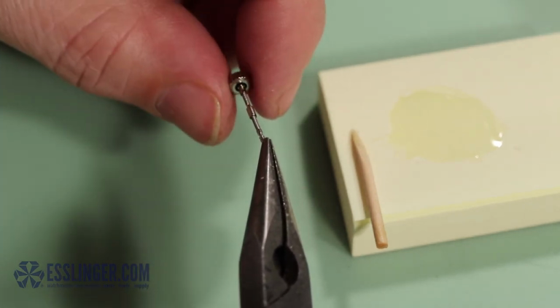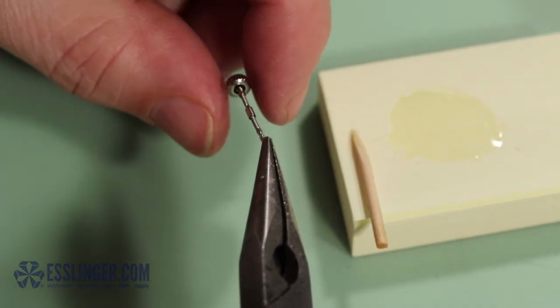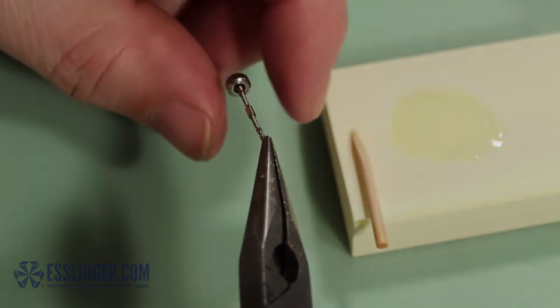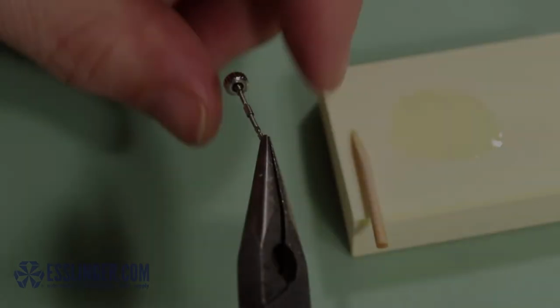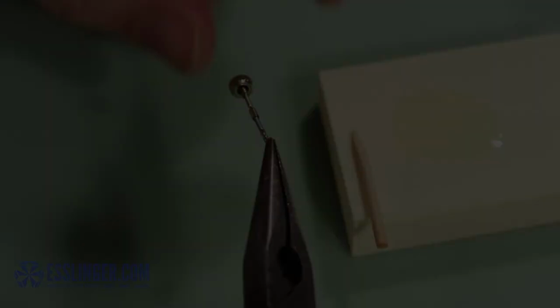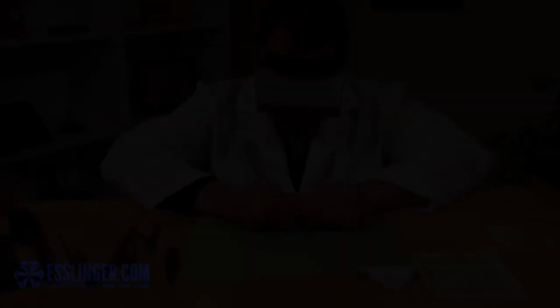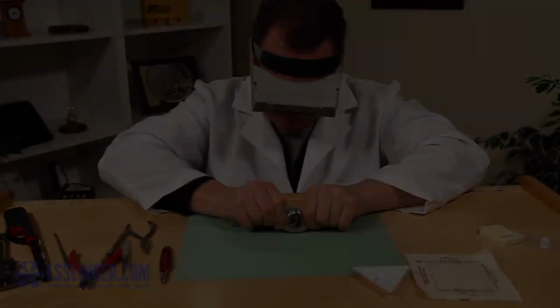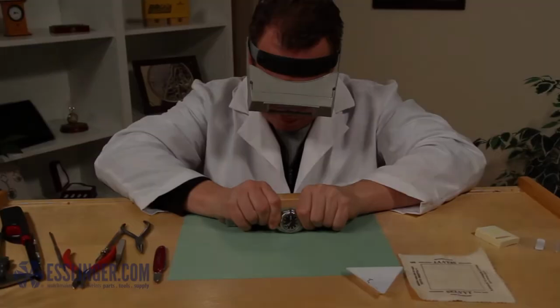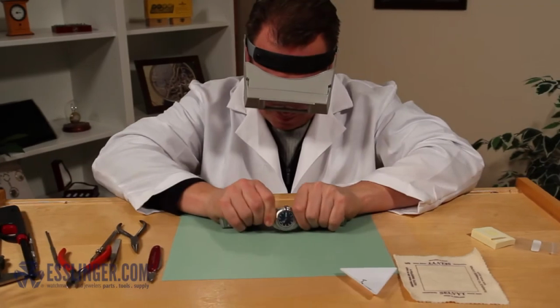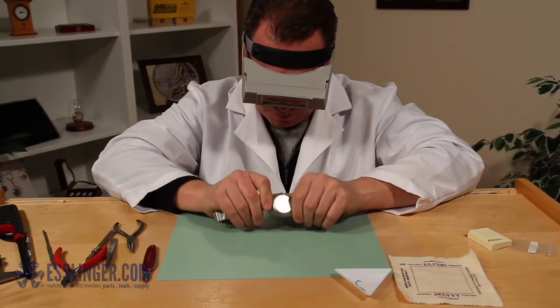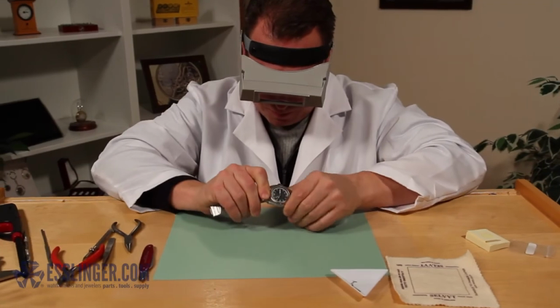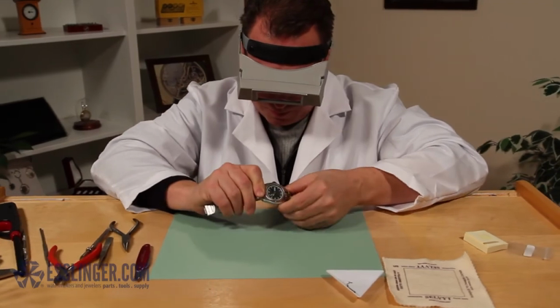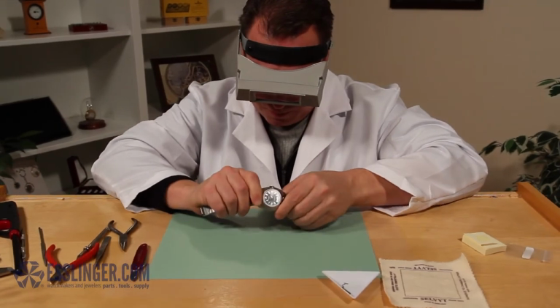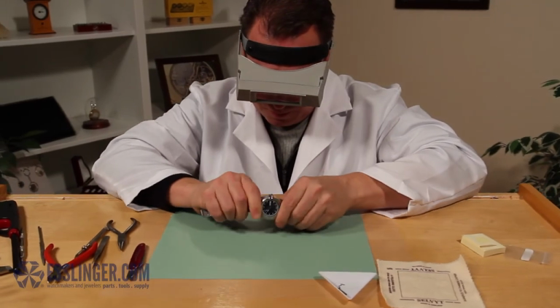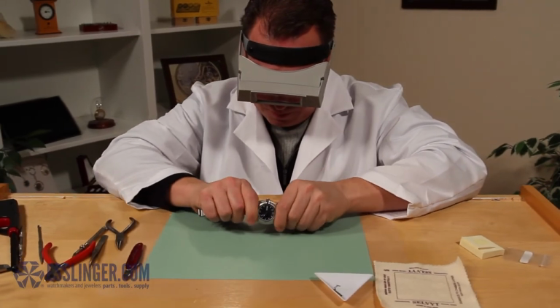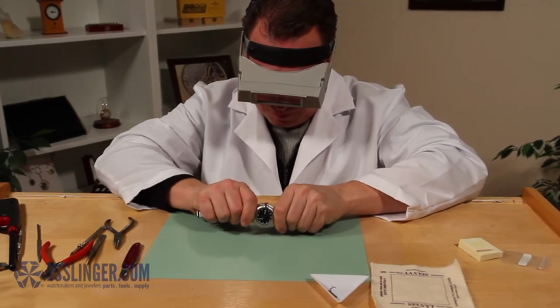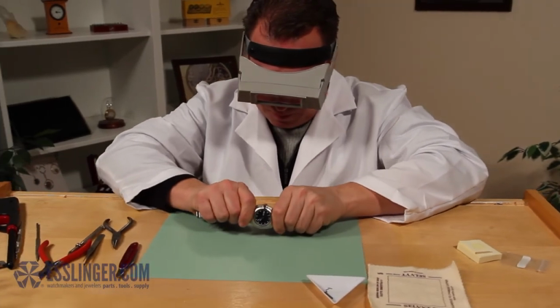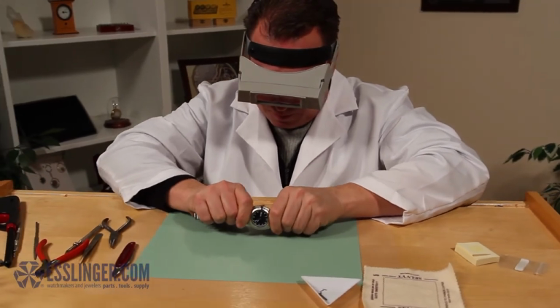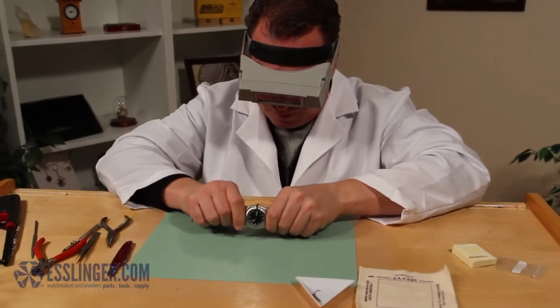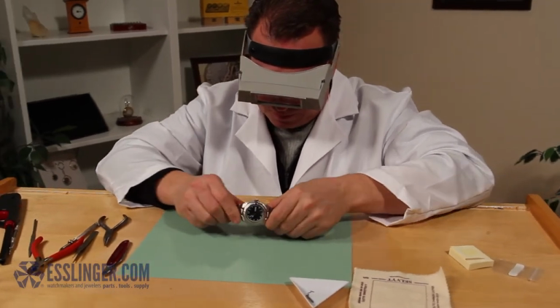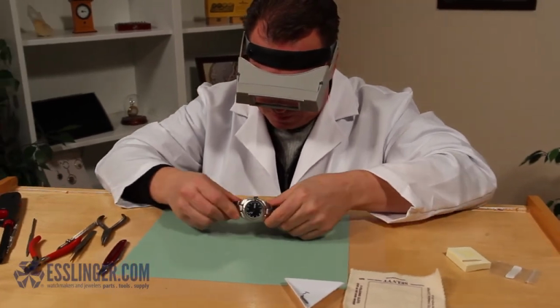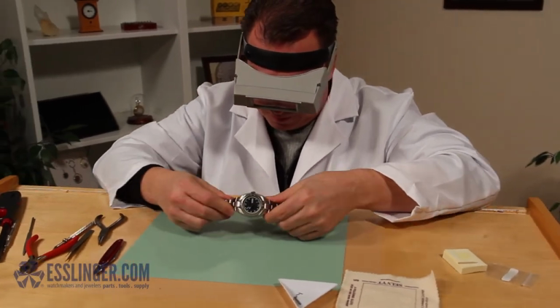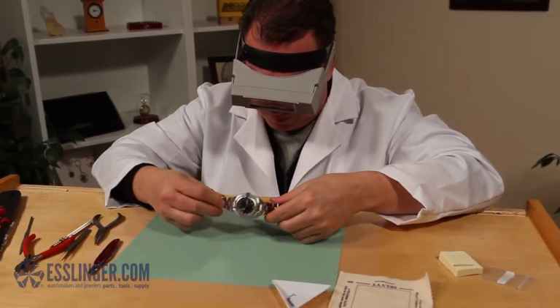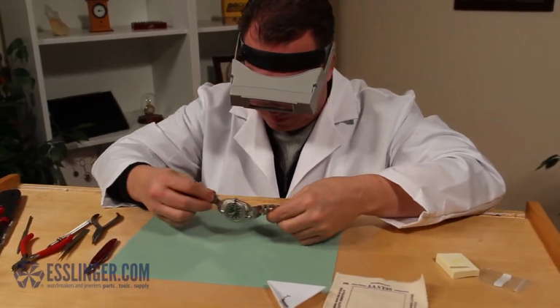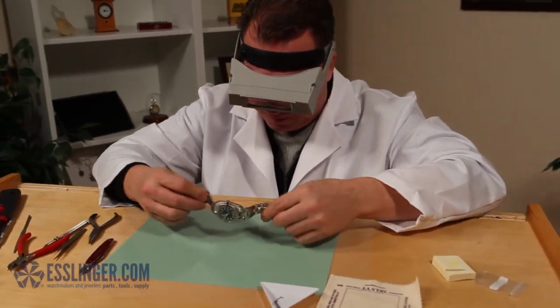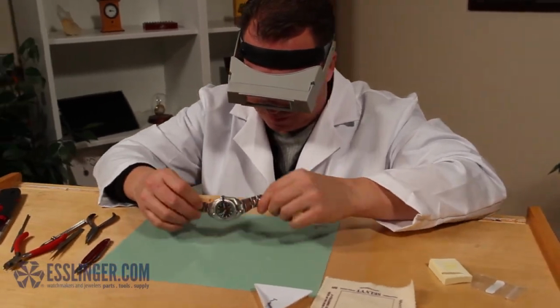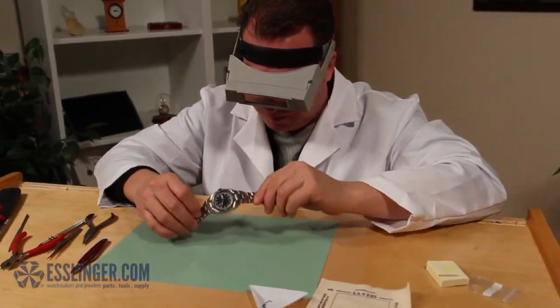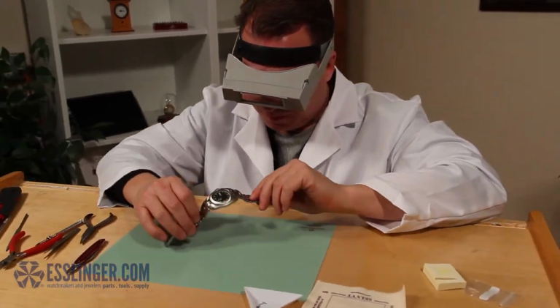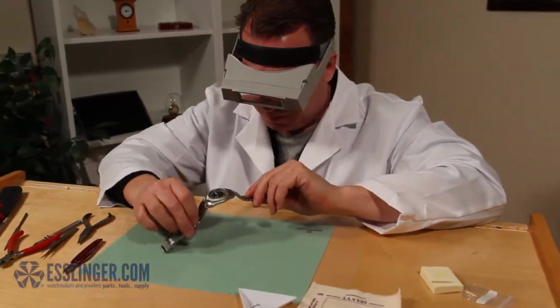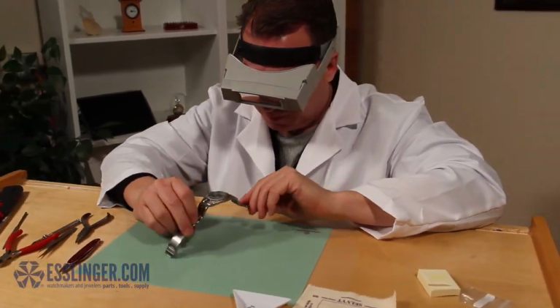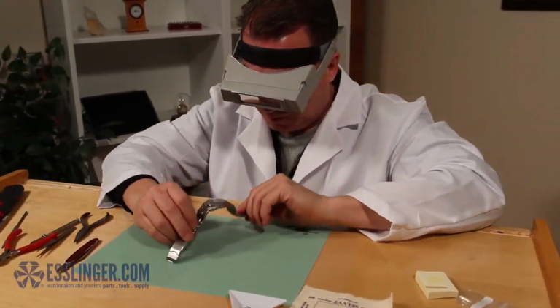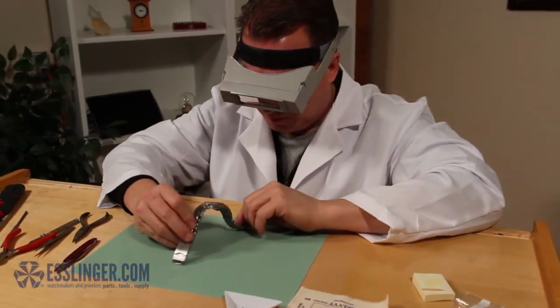For more watch repair guides like this one, visit Esslinger.com's Learning Center today.